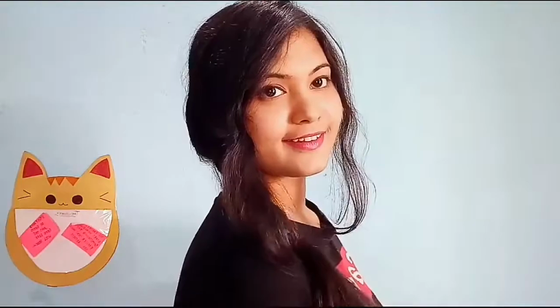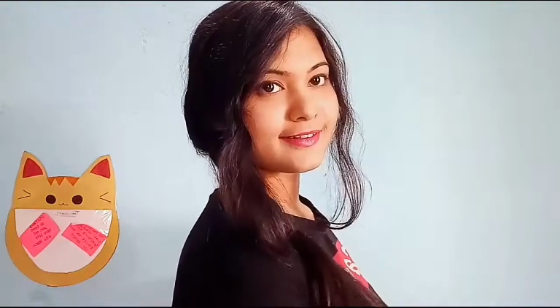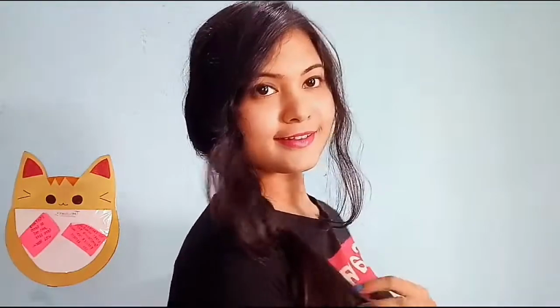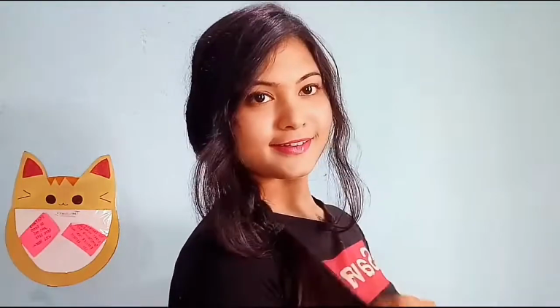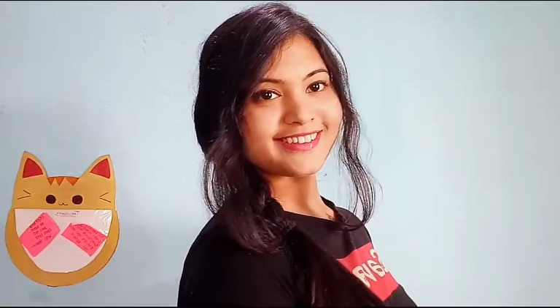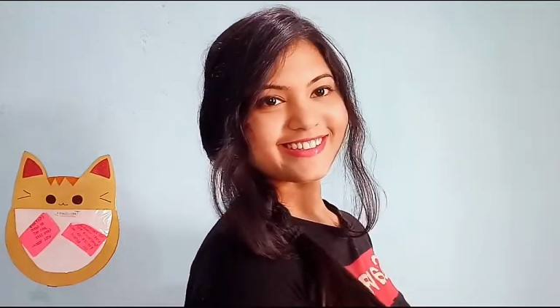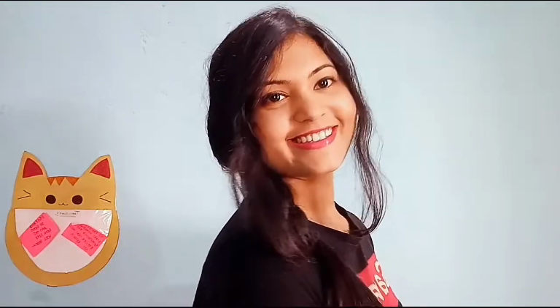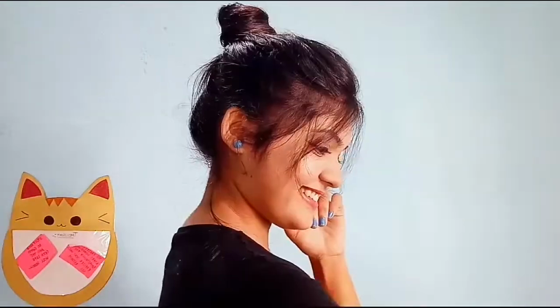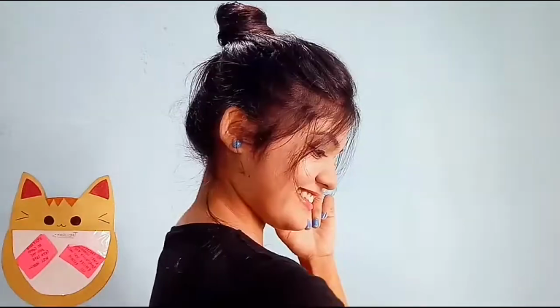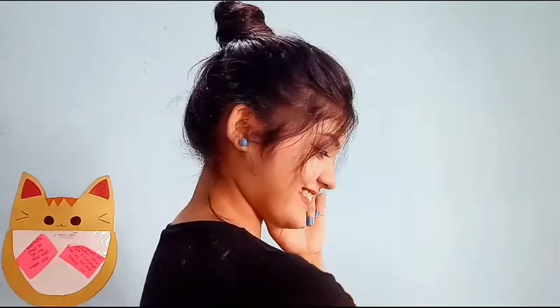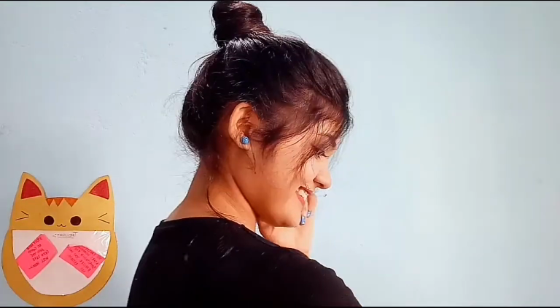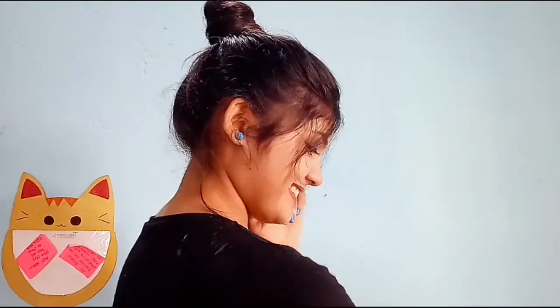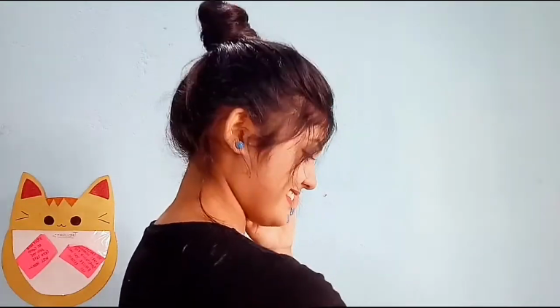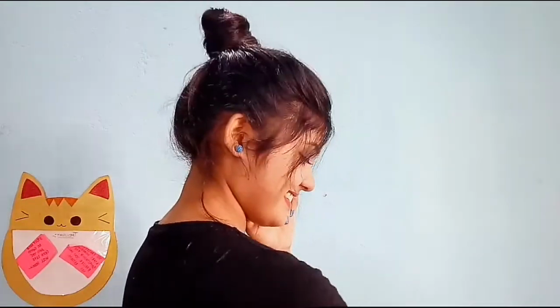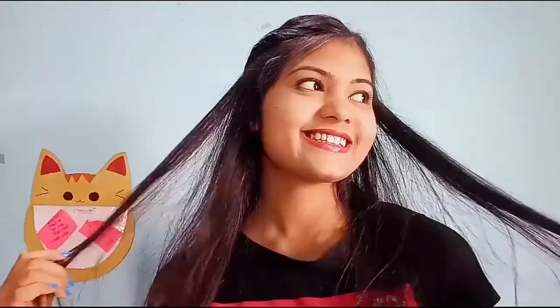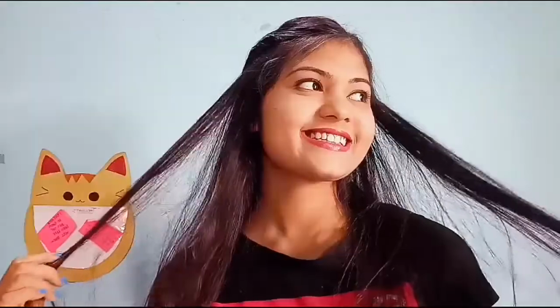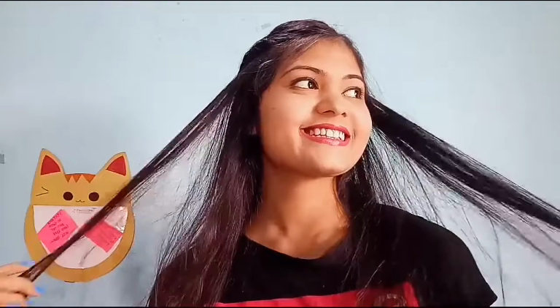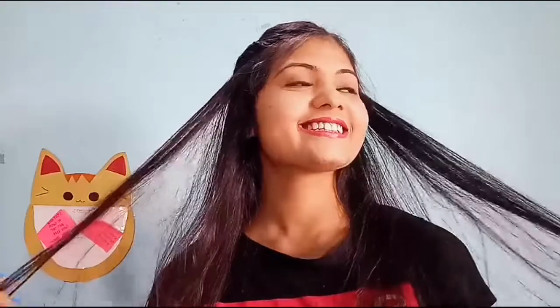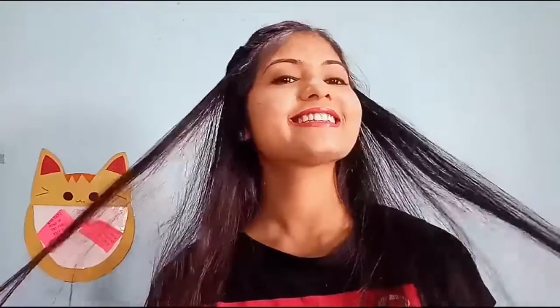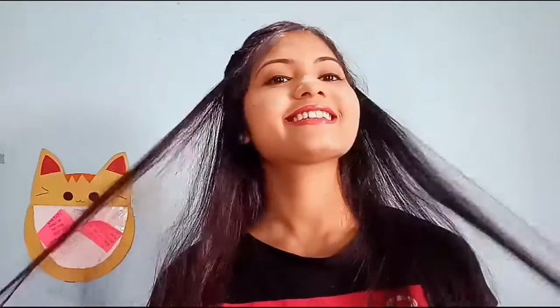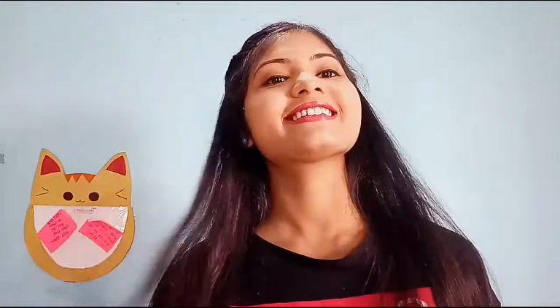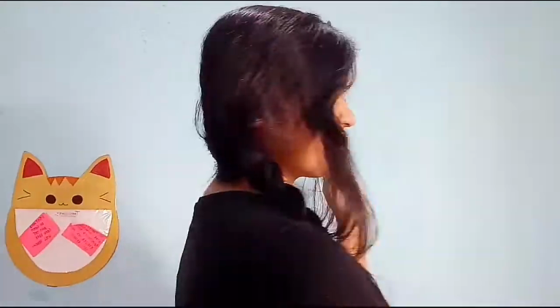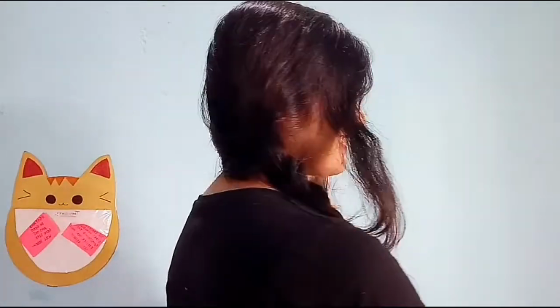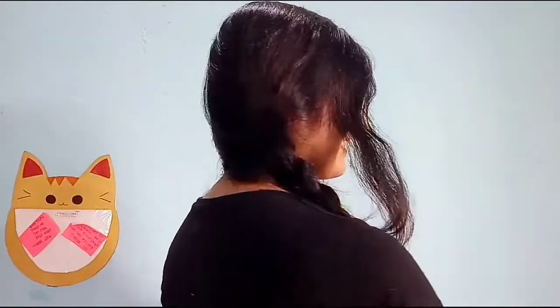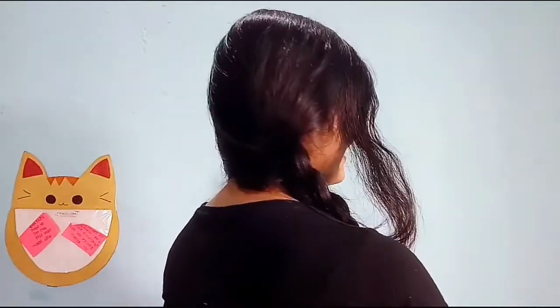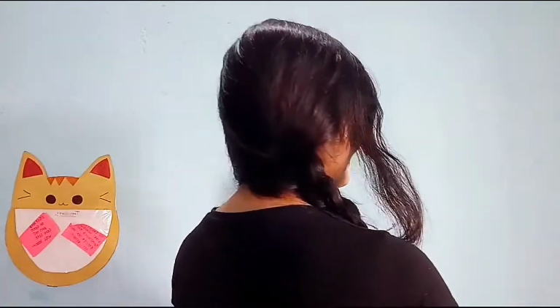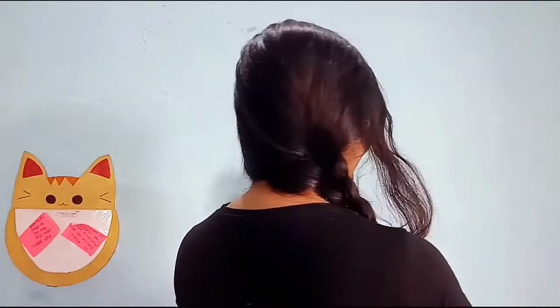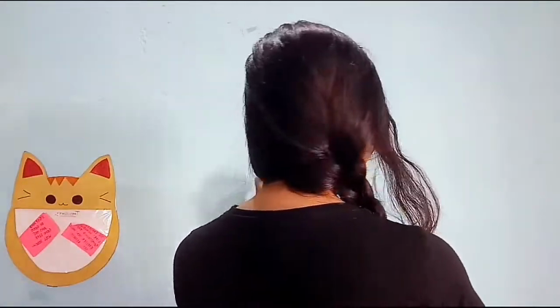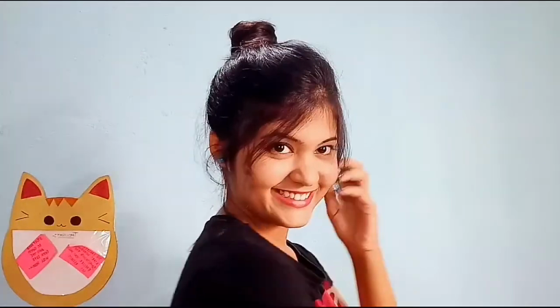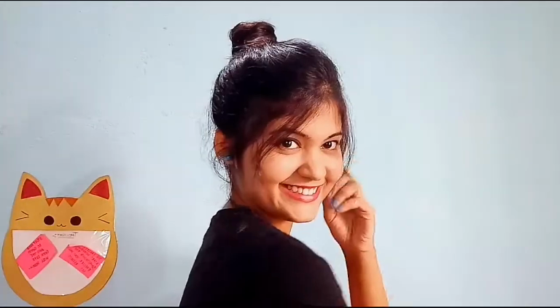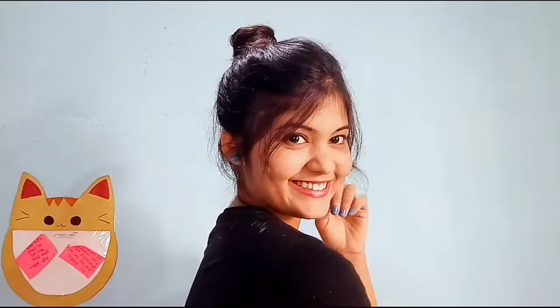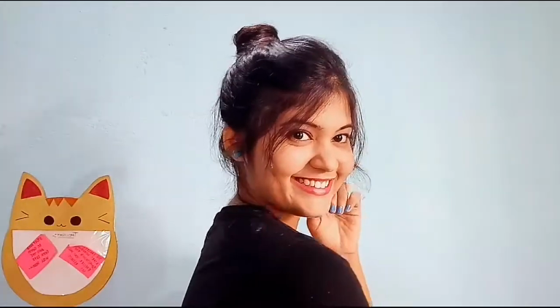Hey guys, I'm Sonia and in today's video I'm gonna show you three super cute and easy hairstyles. Let's get started.